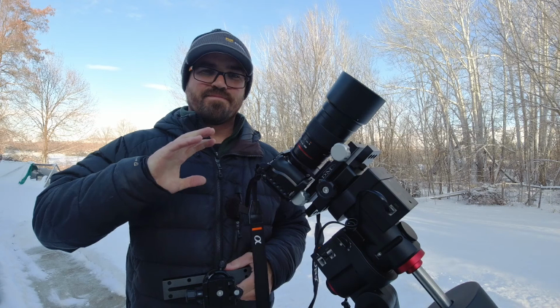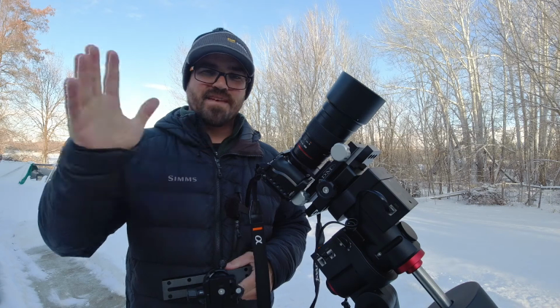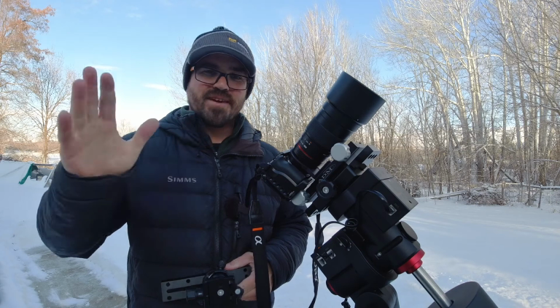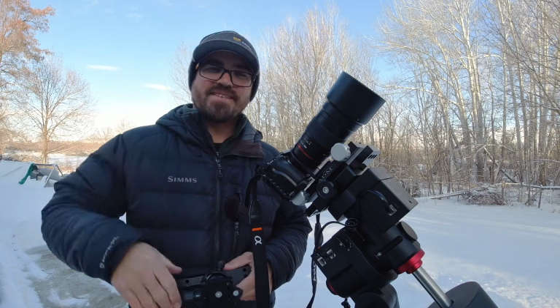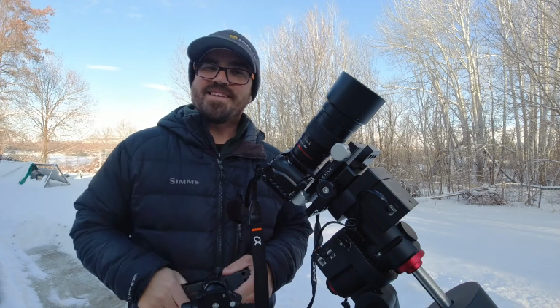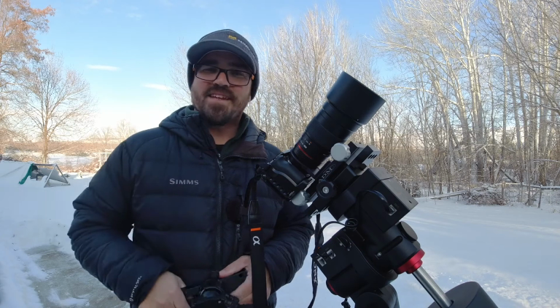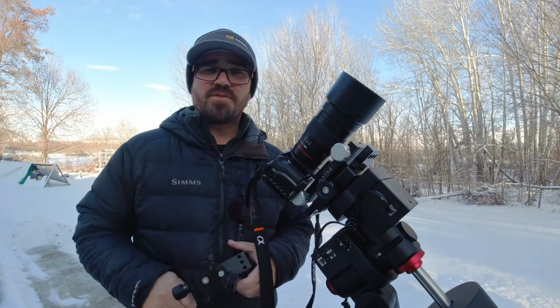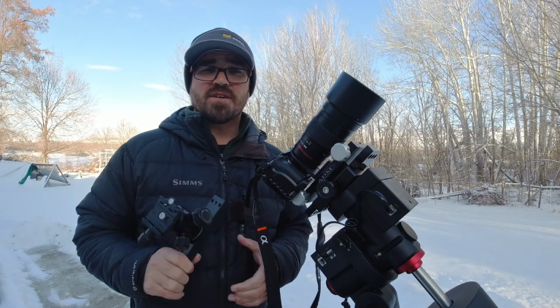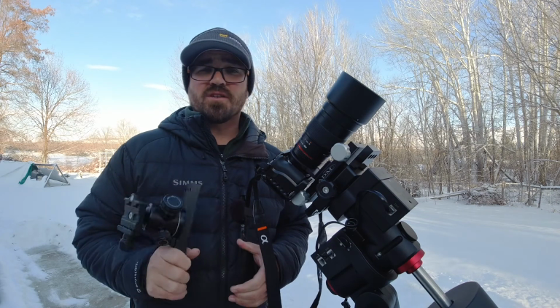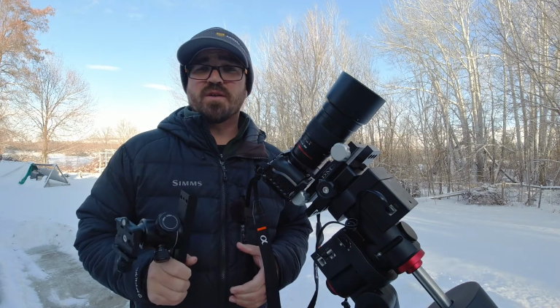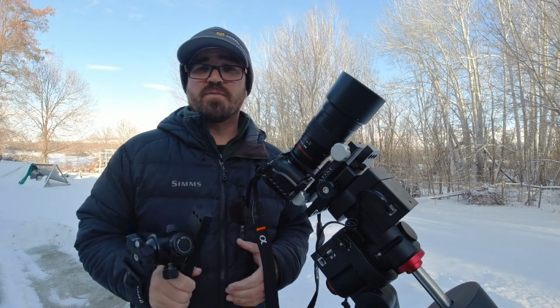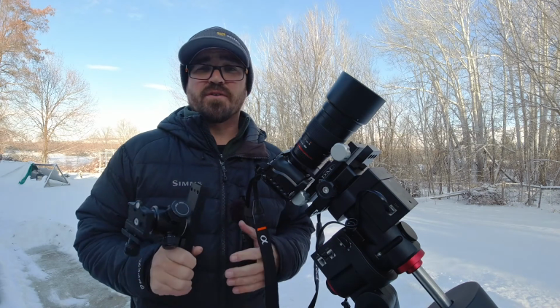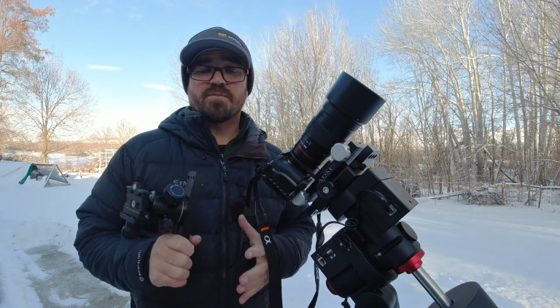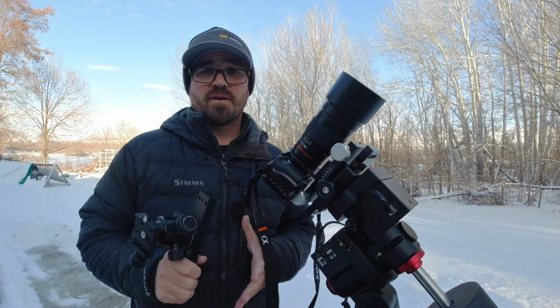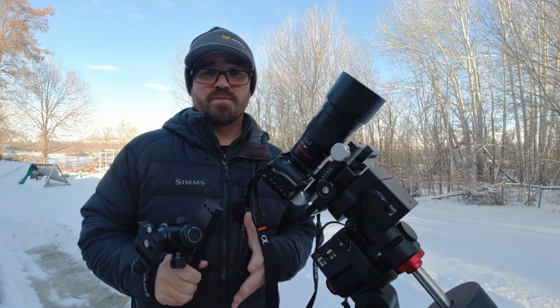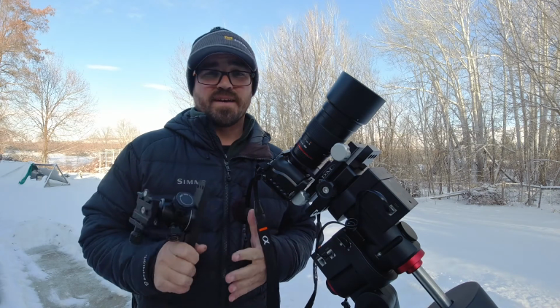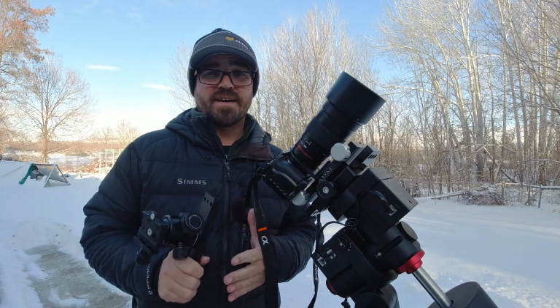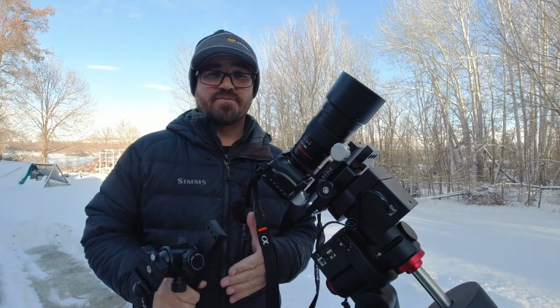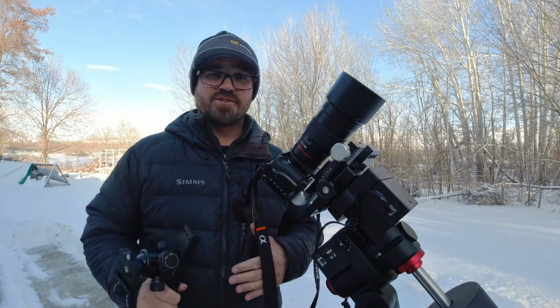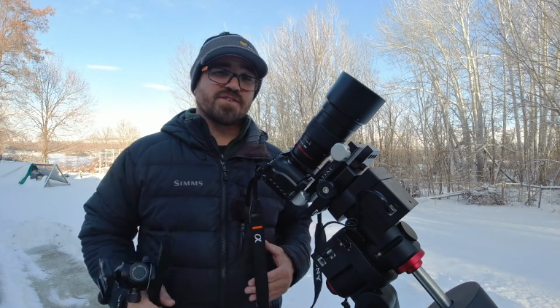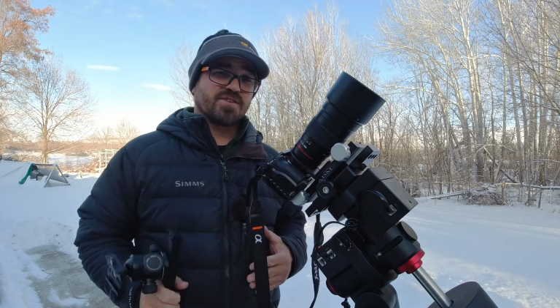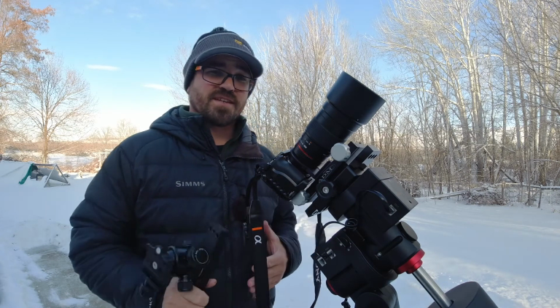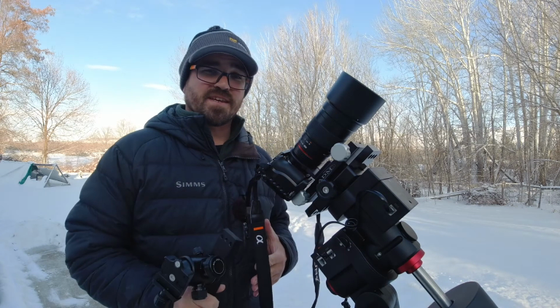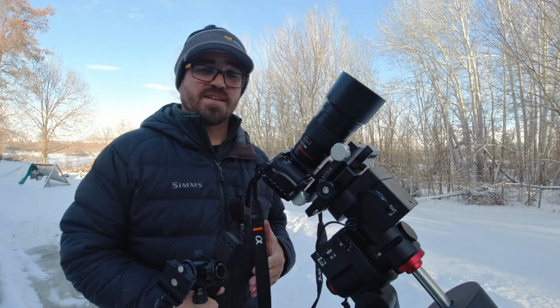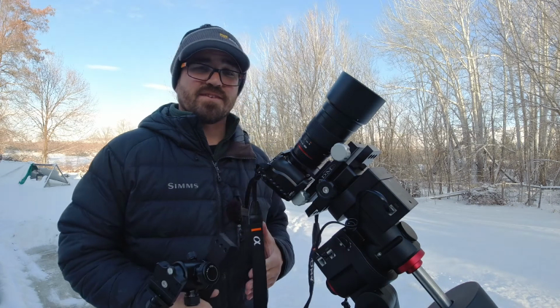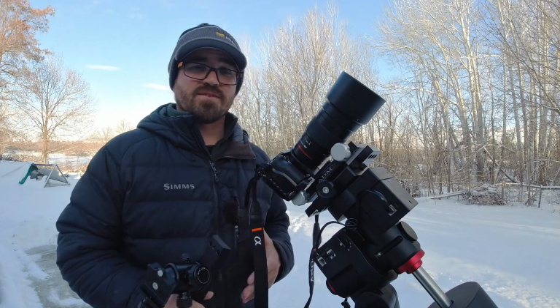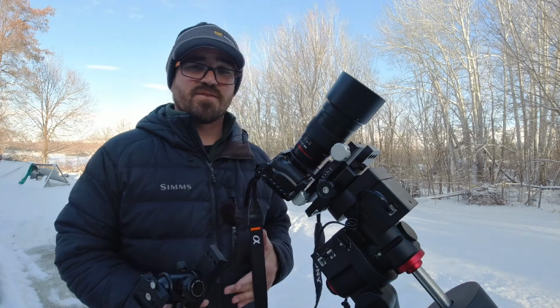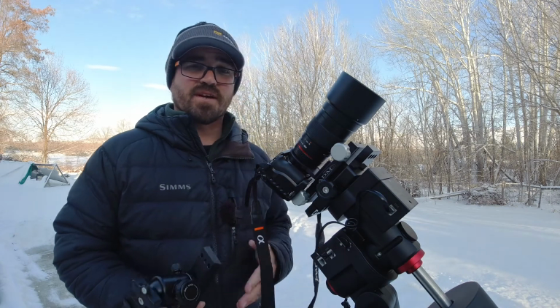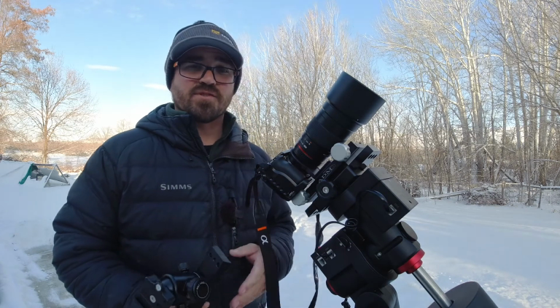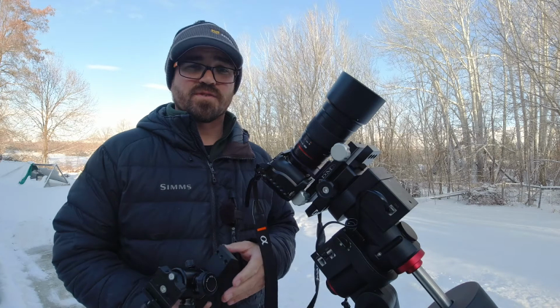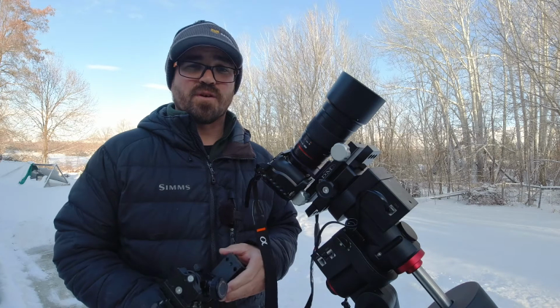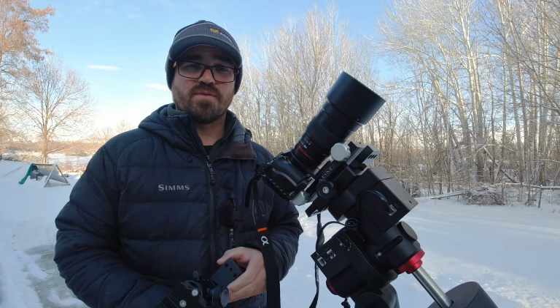Hey there guys. Today I want to talk a little bit about the problem that I had when I just started getting into astrophotography.